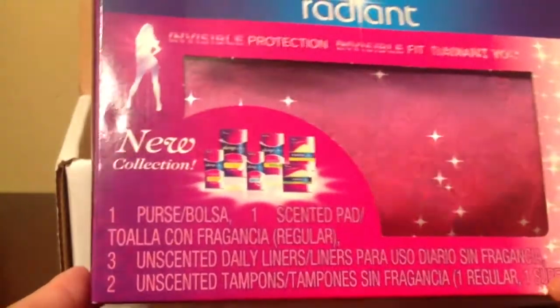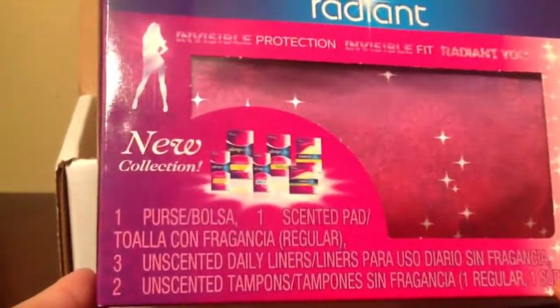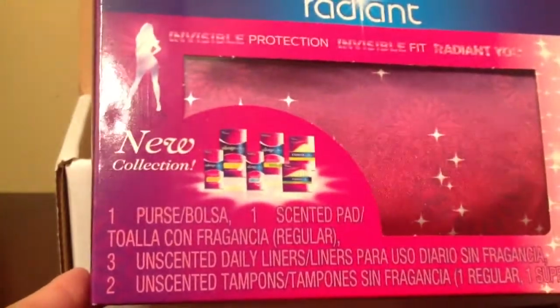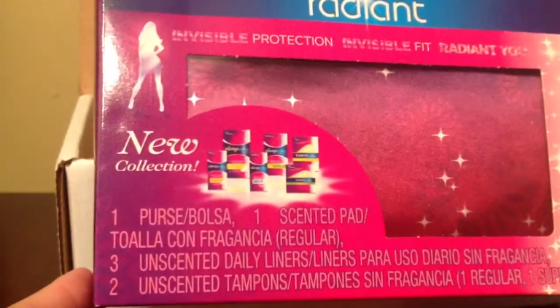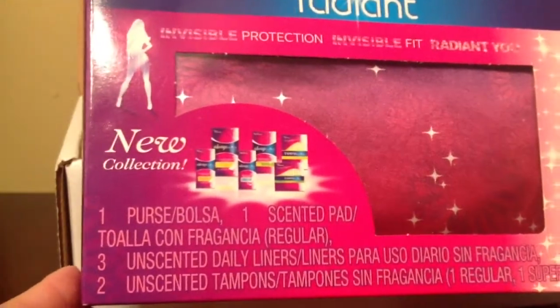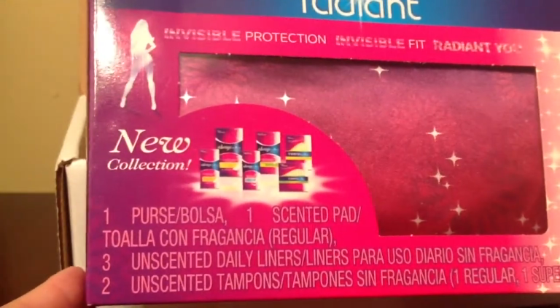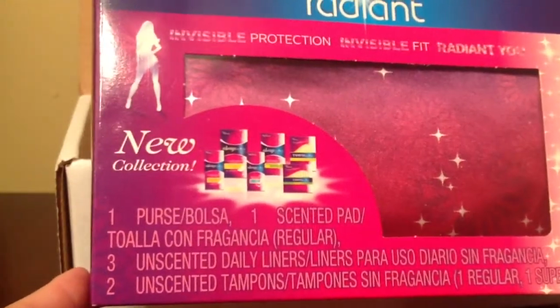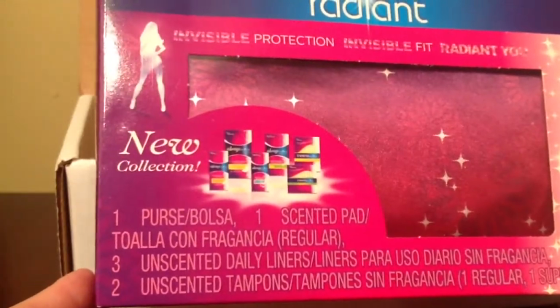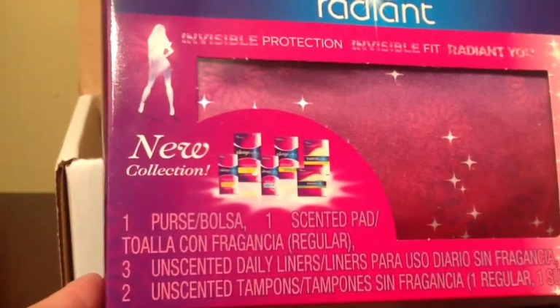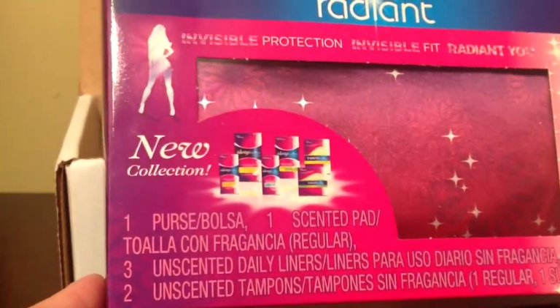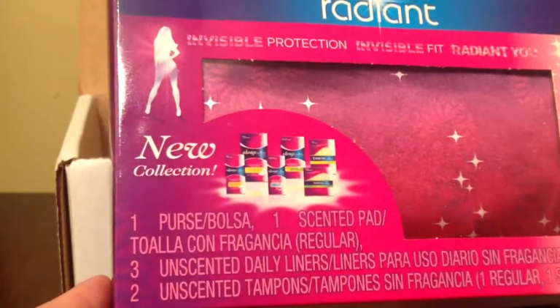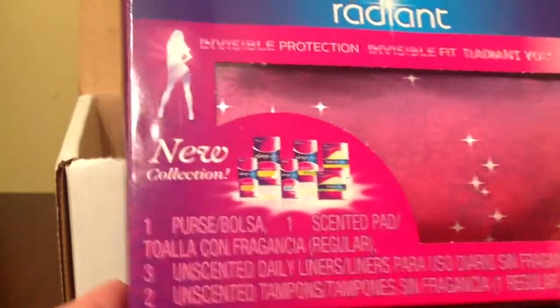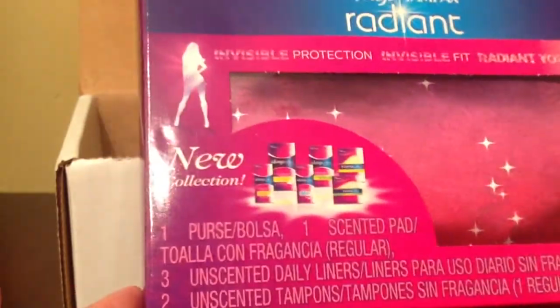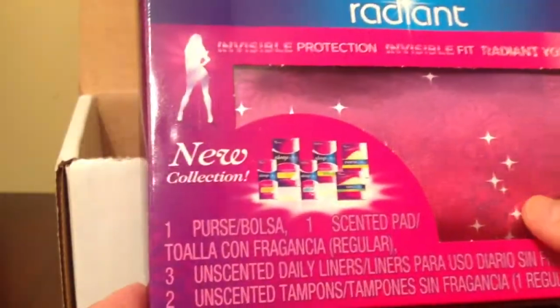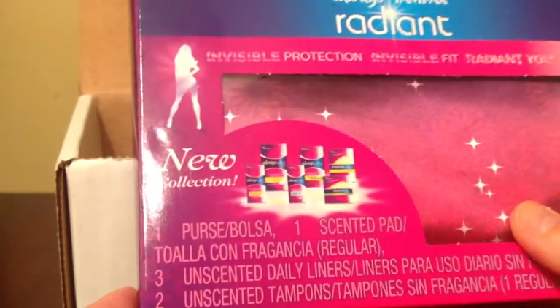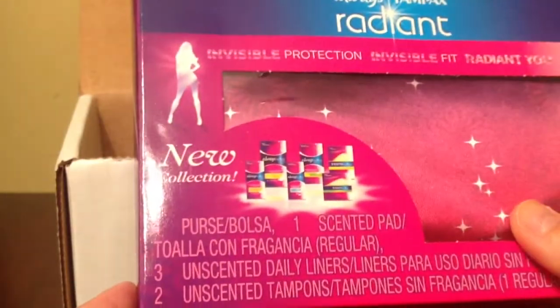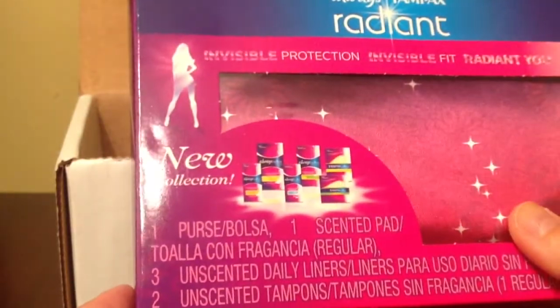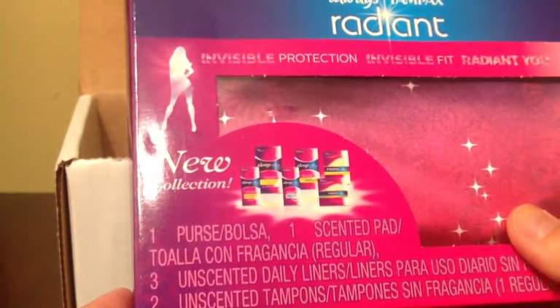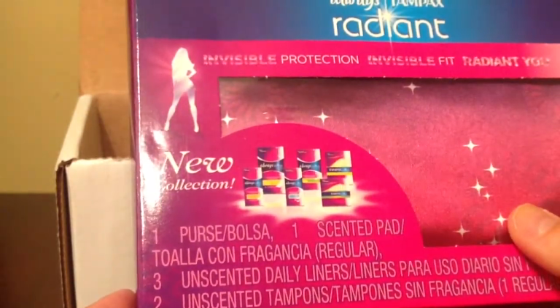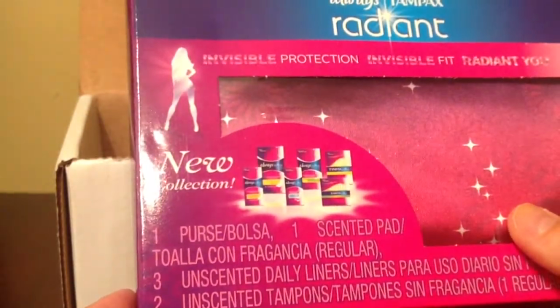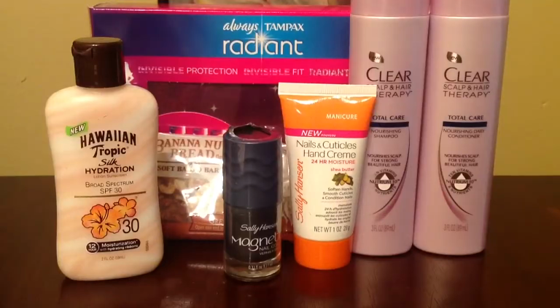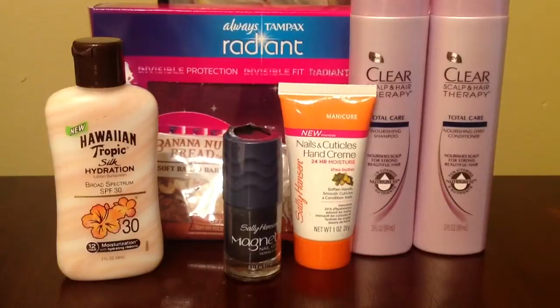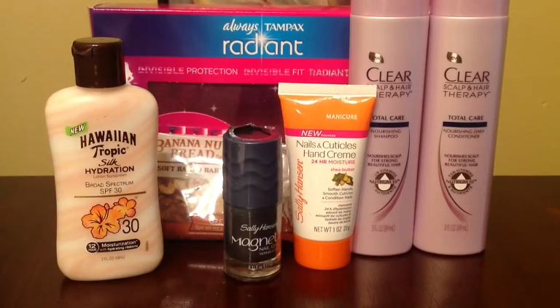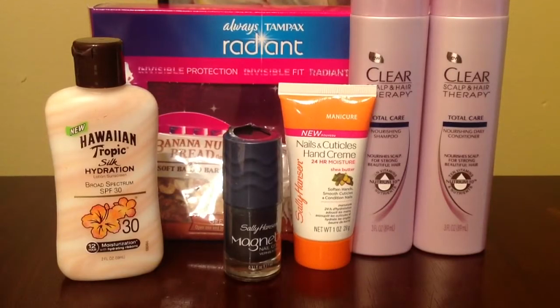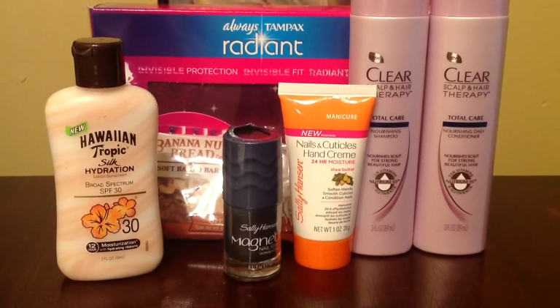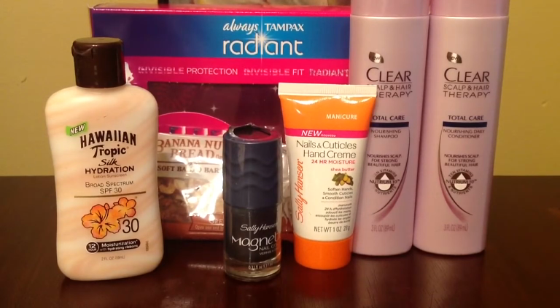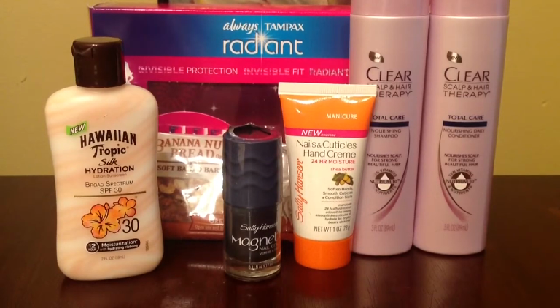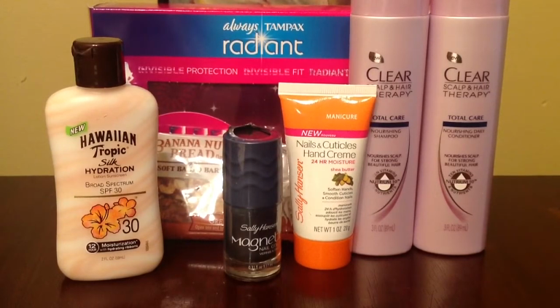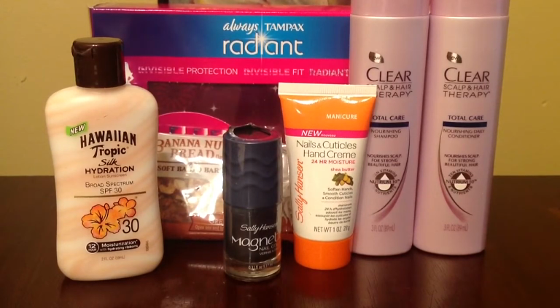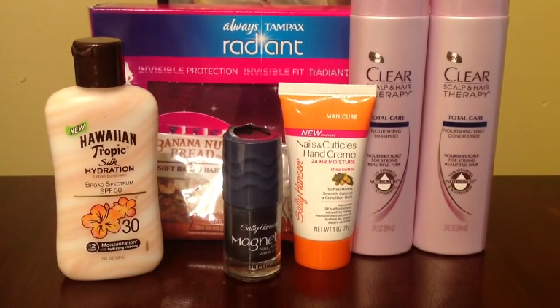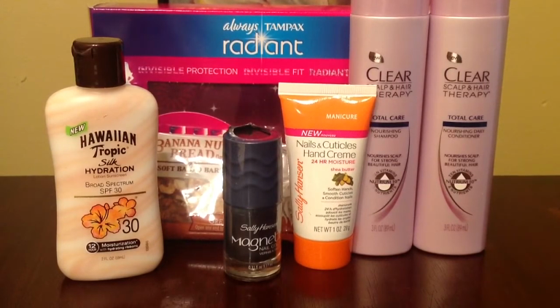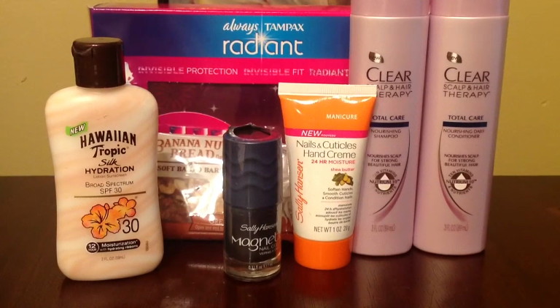The last item is Always Tampax Radiant, with one scented pad, three unscented daily liners, and two unscented tampons — and this beauty bag. So these are all the products I received in my influencer summer beauty box.